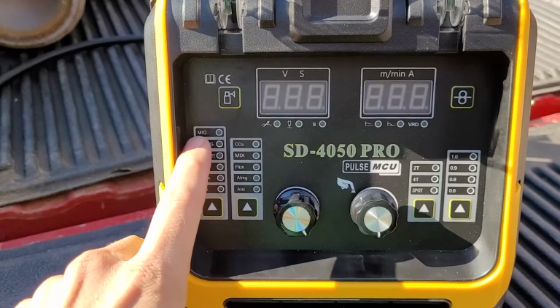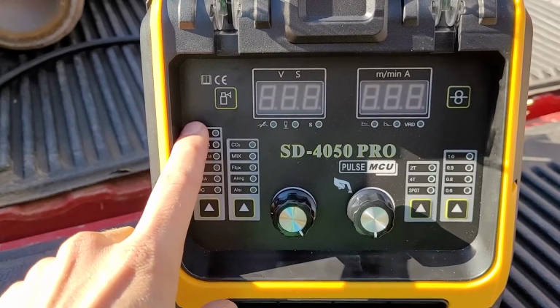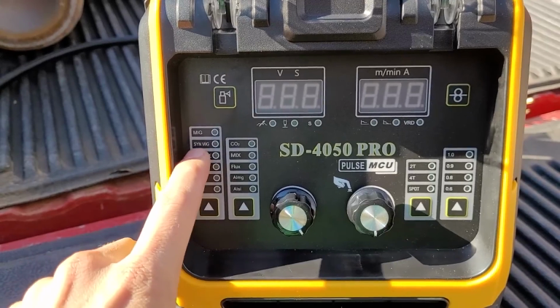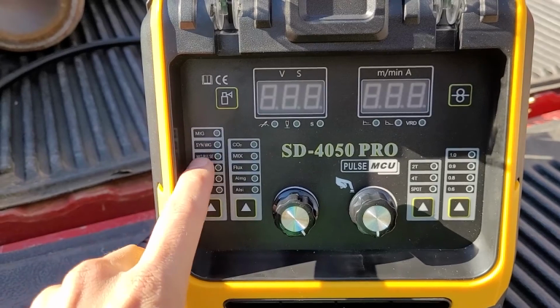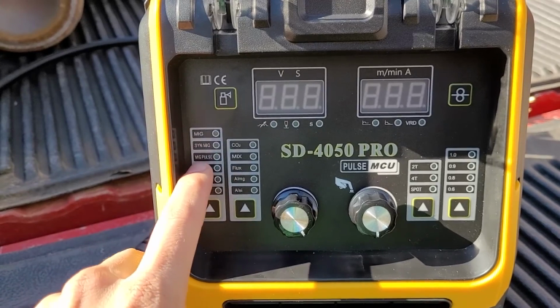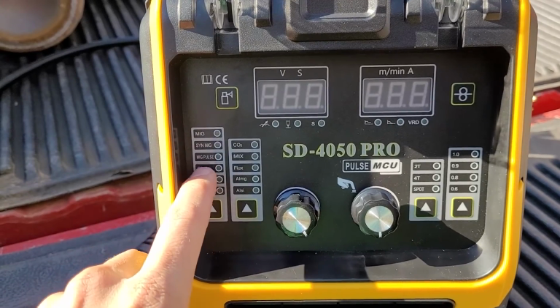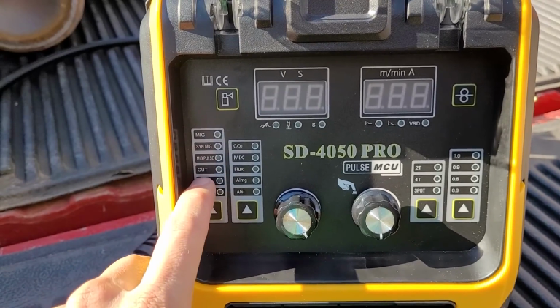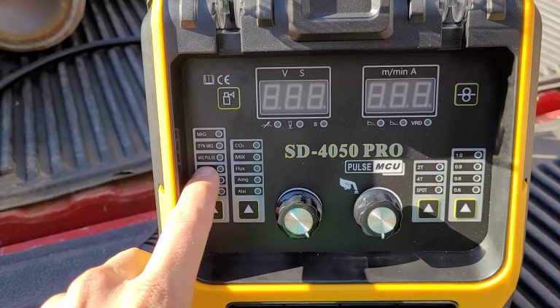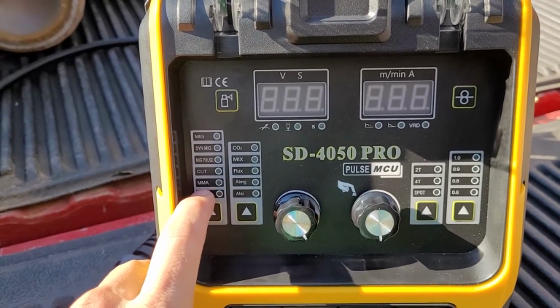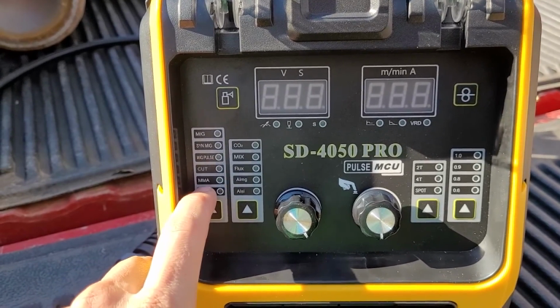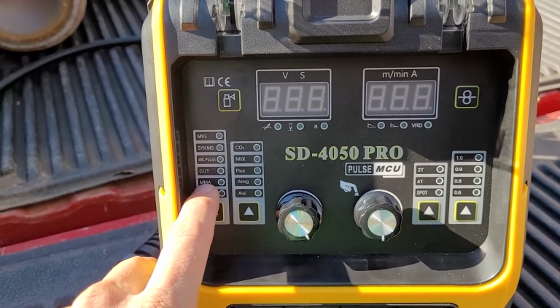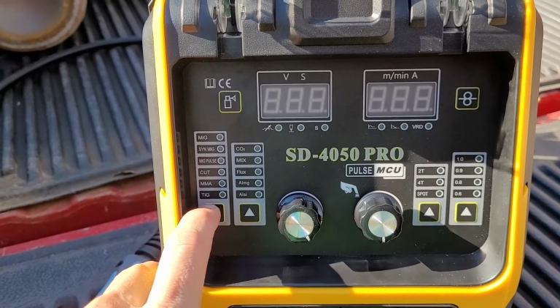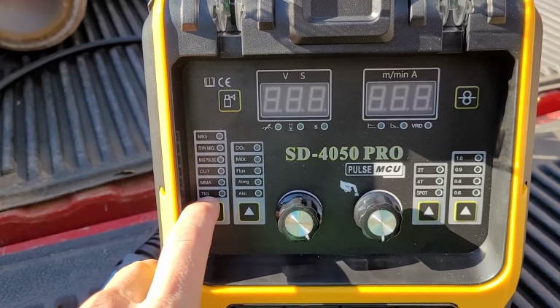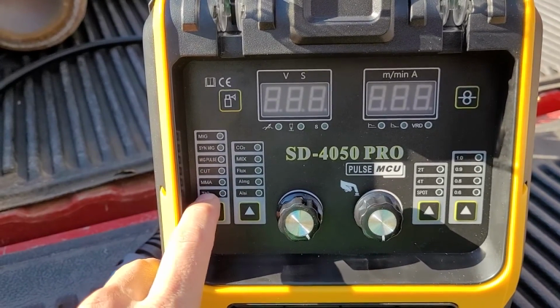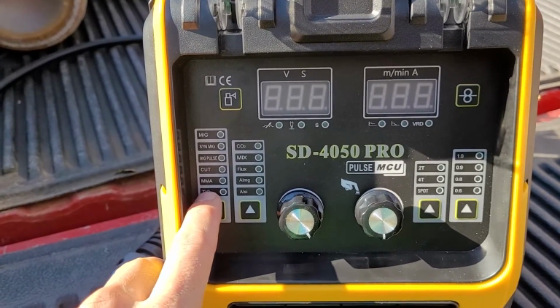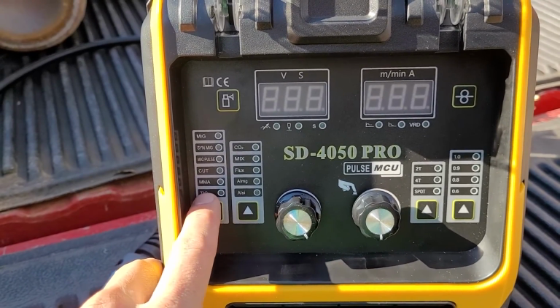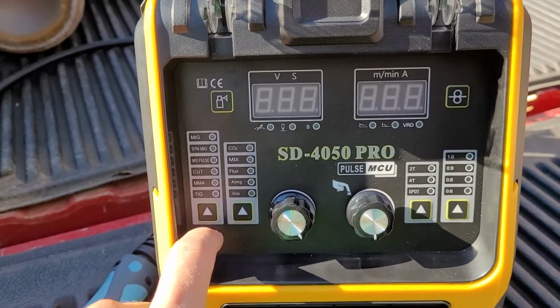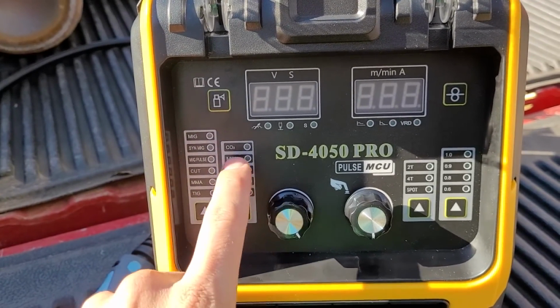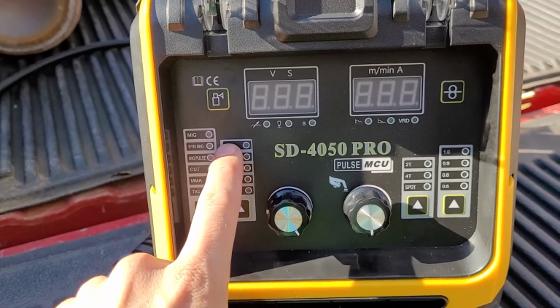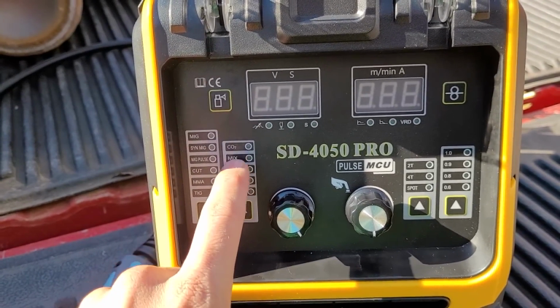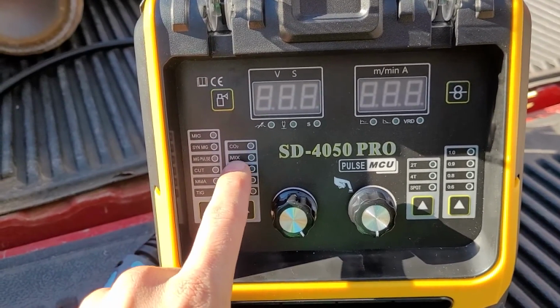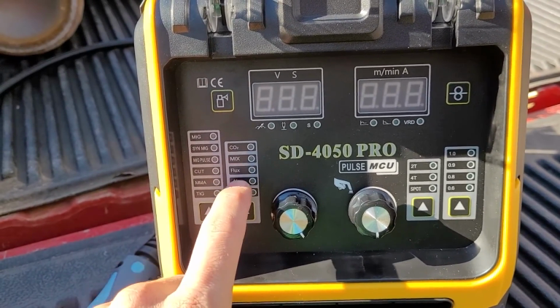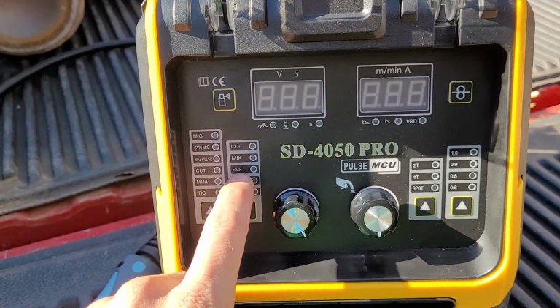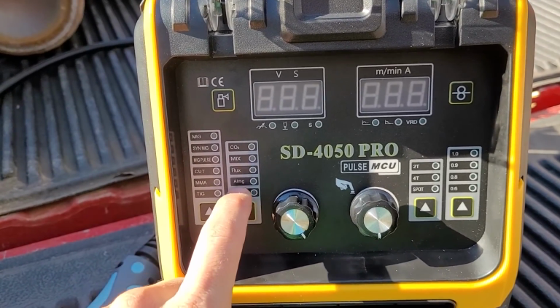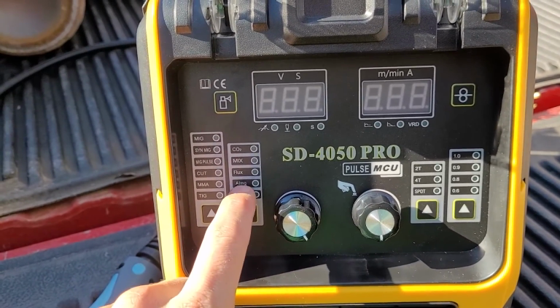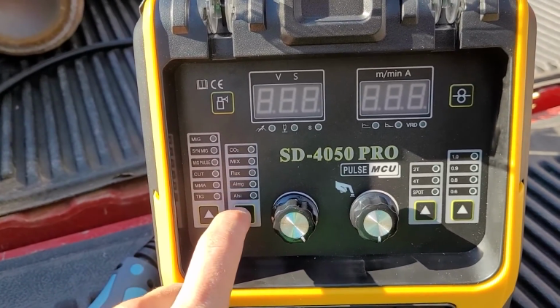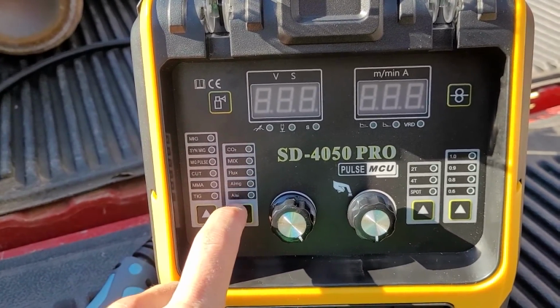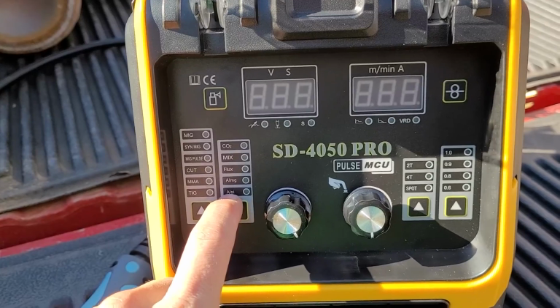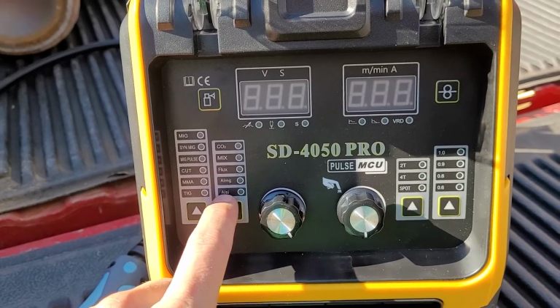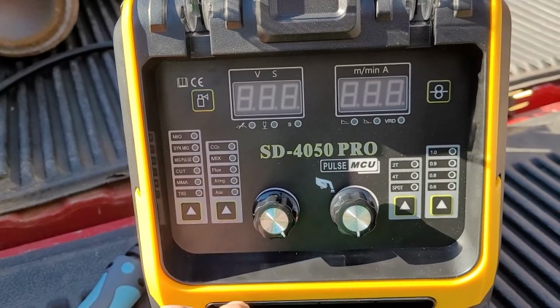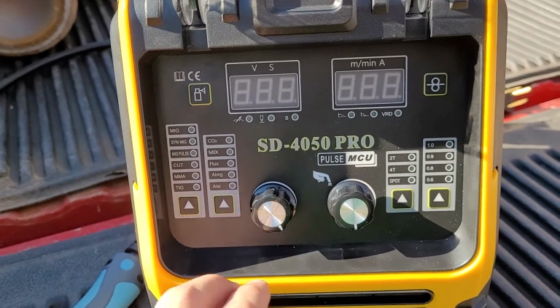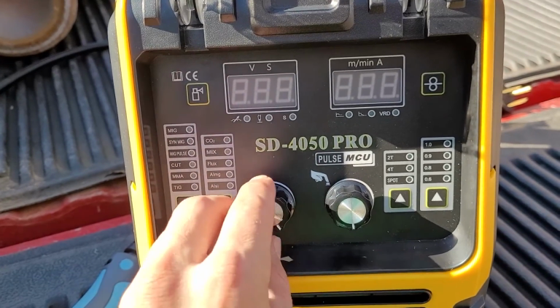It's got MIG, Synergic MIG, Pulse MIG, Plasma Cut, Stick, TIG, CO2 MIGs, Flux, Aluminum, Magnesium, Aluminum Silicon.